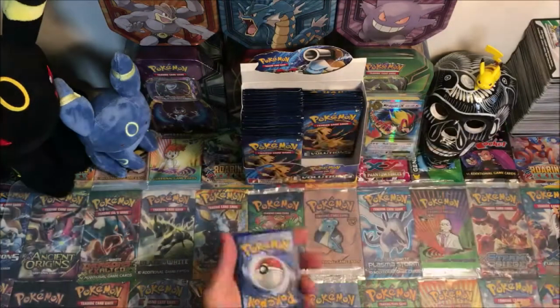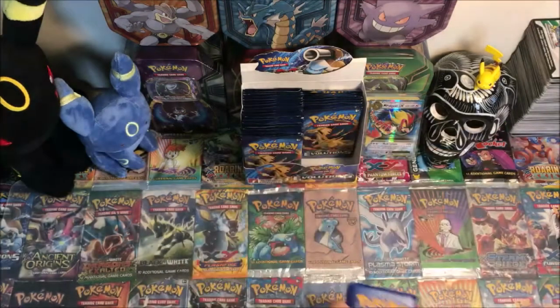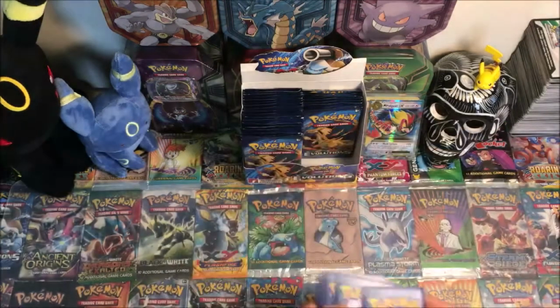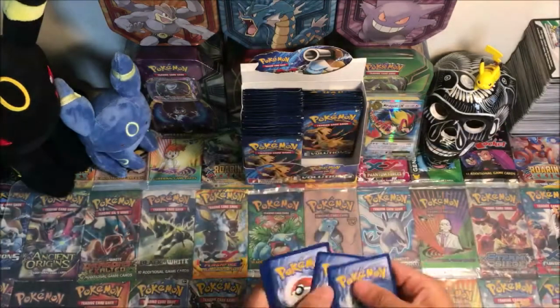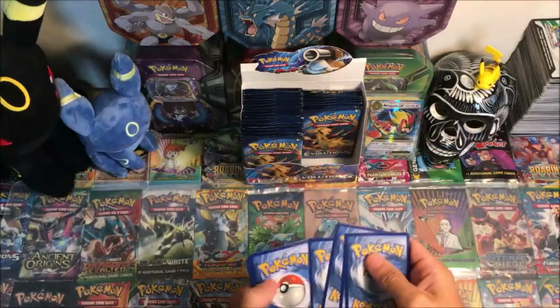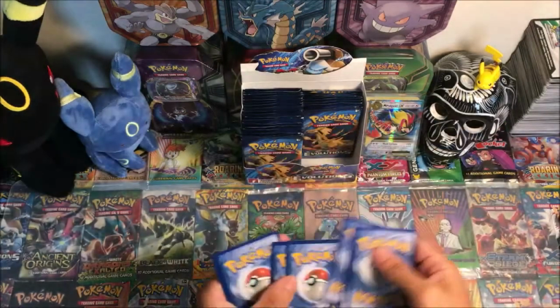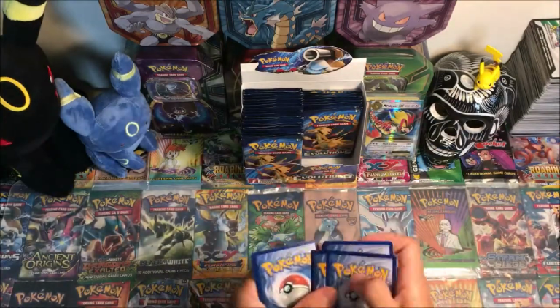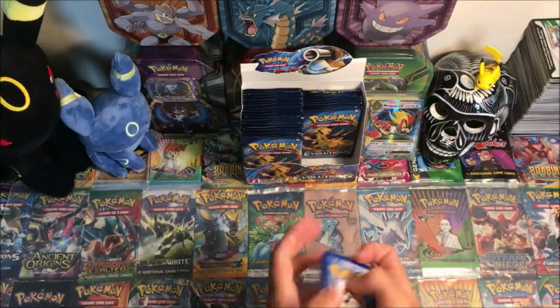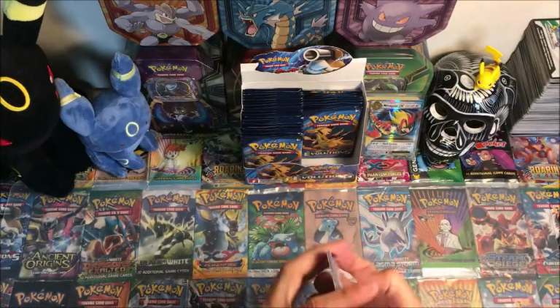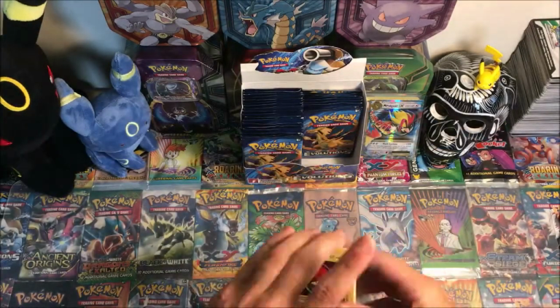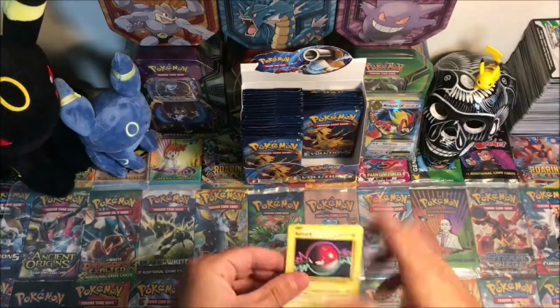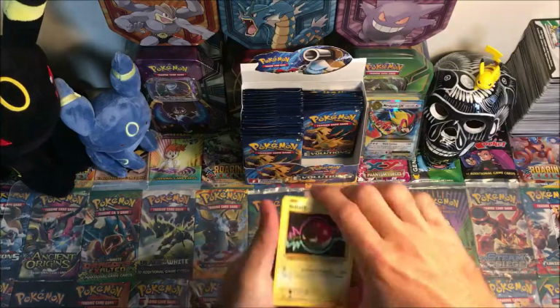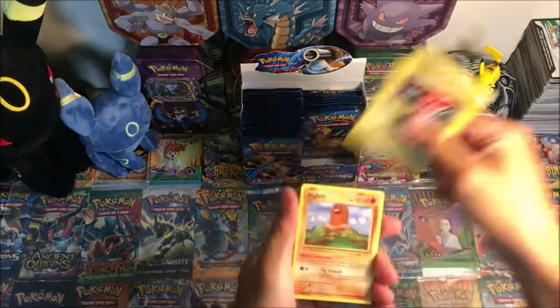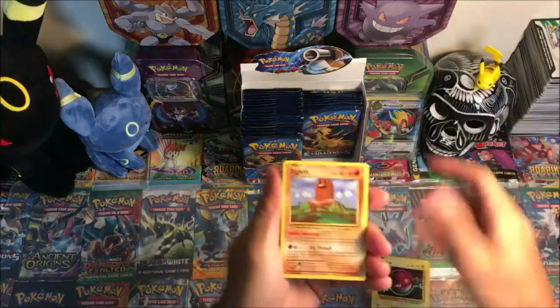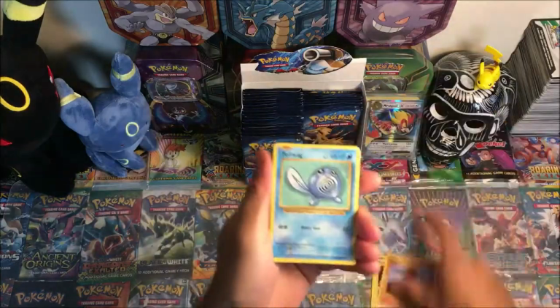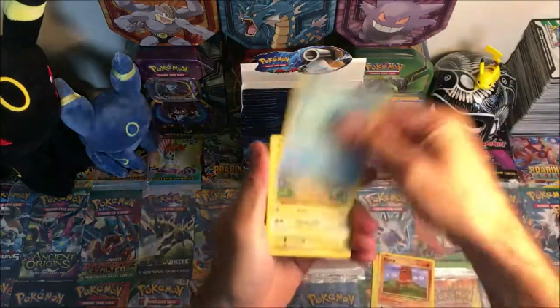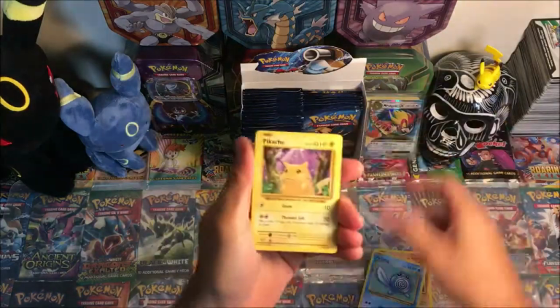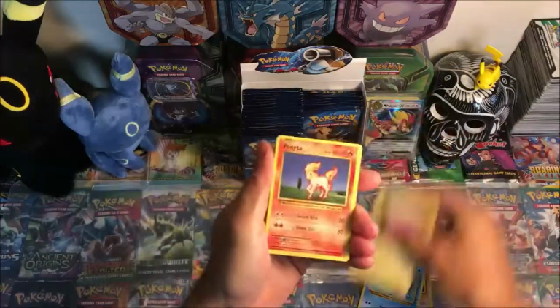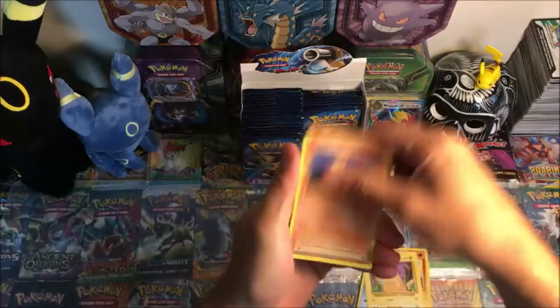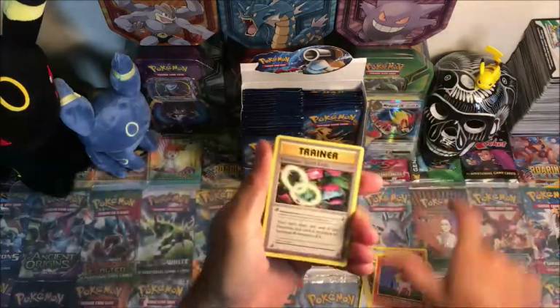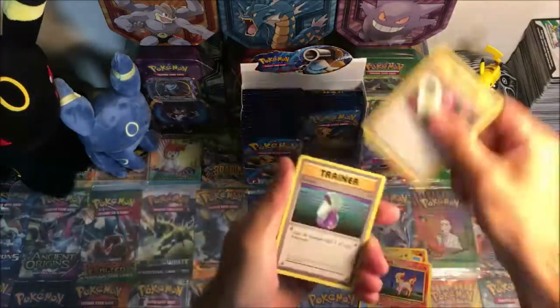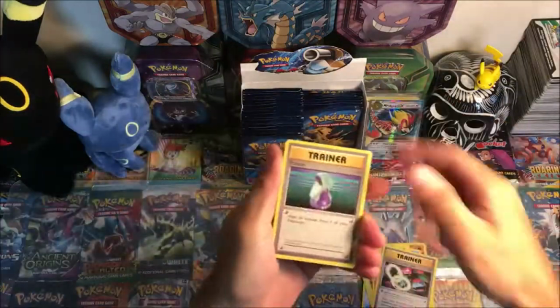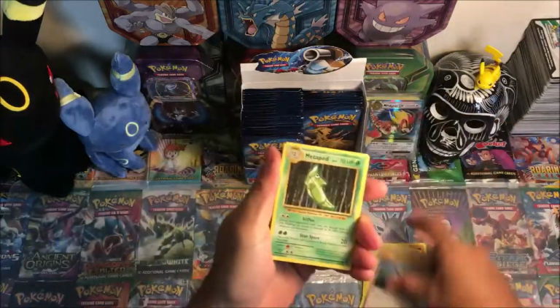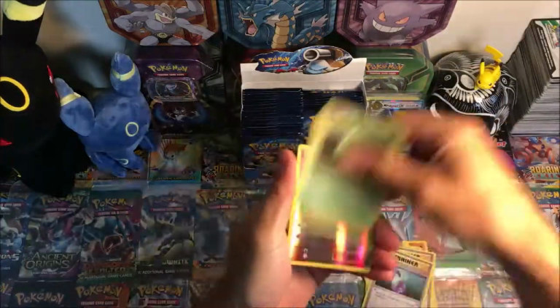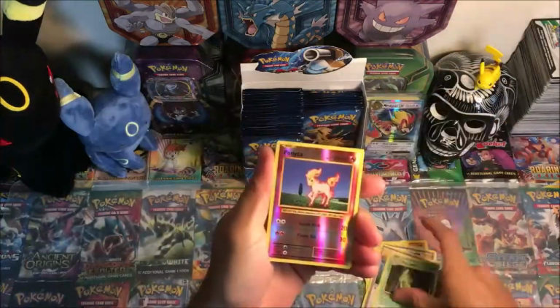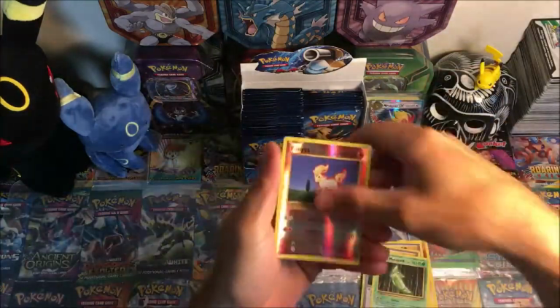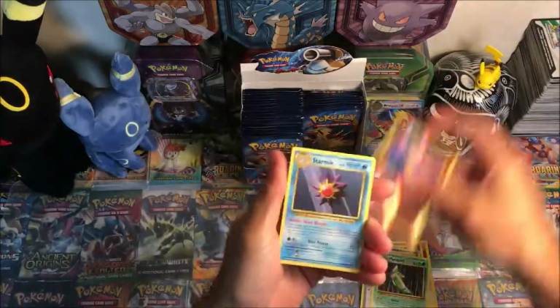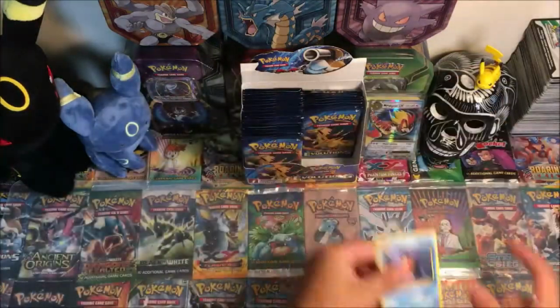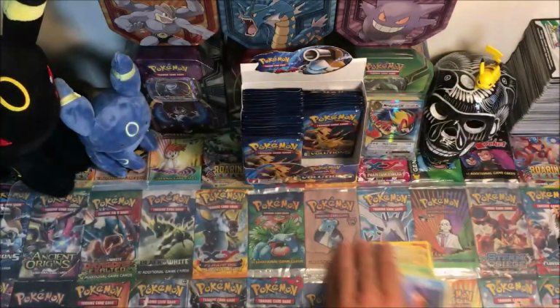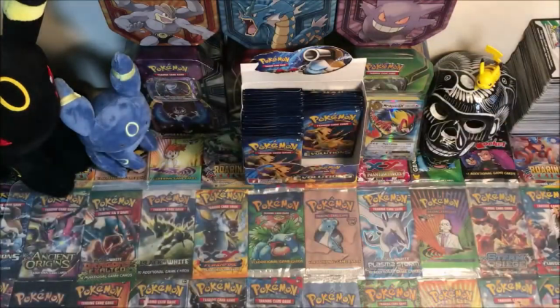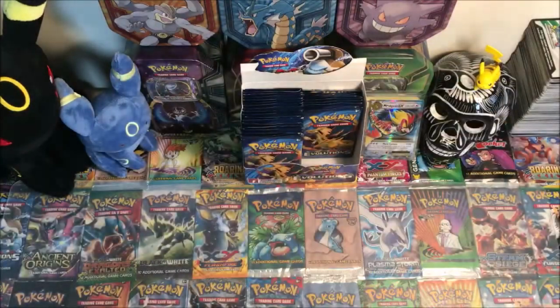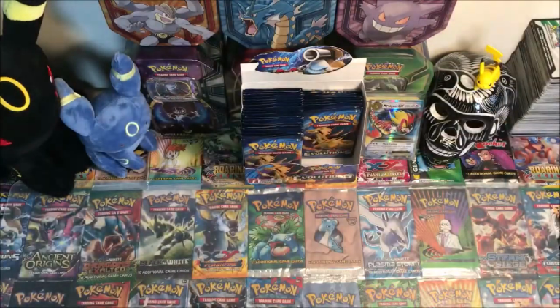Another code. We have Voltorb, Diglett, Poliwag, Pikachu, Ponyta, Venusaur Spirit Link, Potion, Metapod, reverse Ponyta, and a Starmie regular rare.